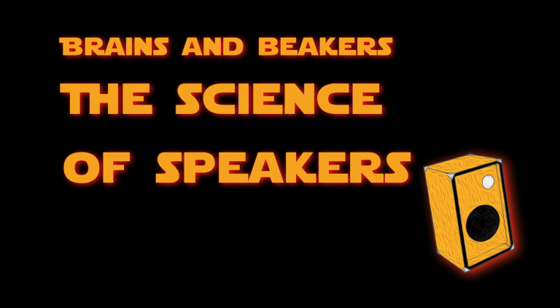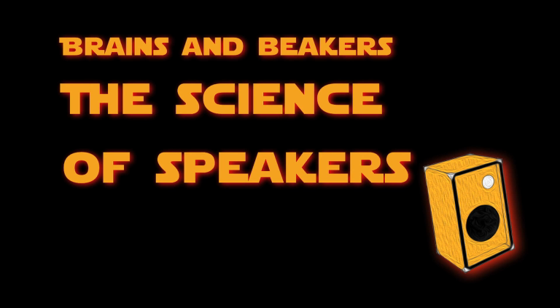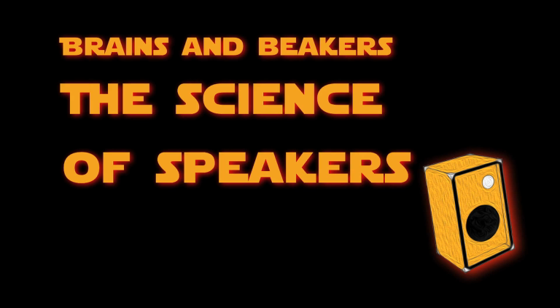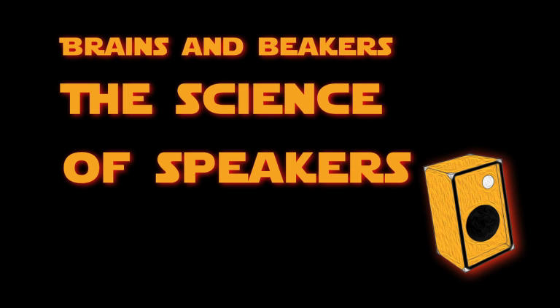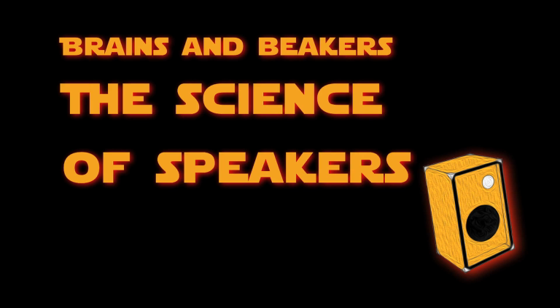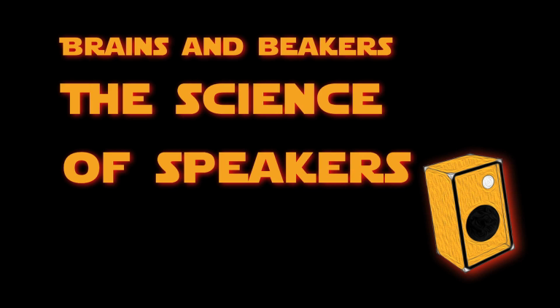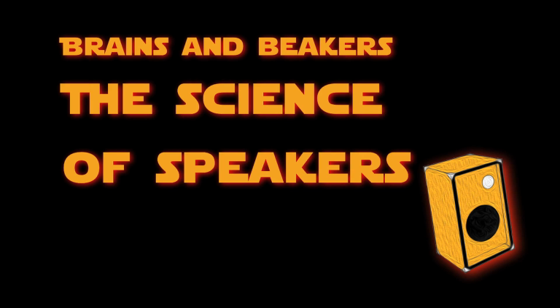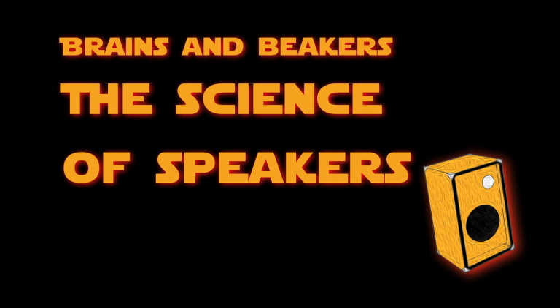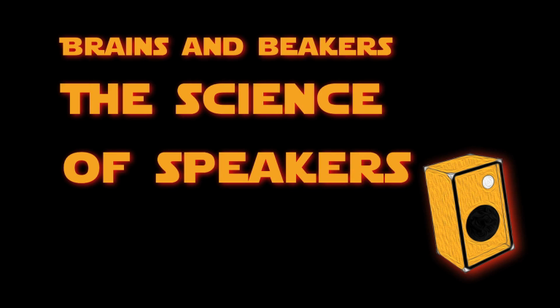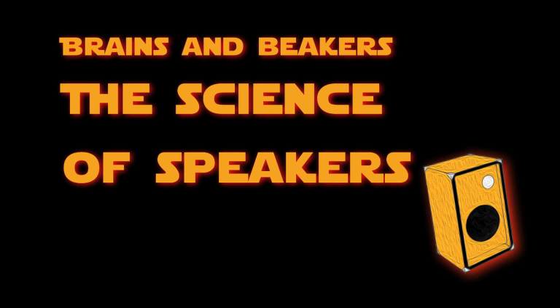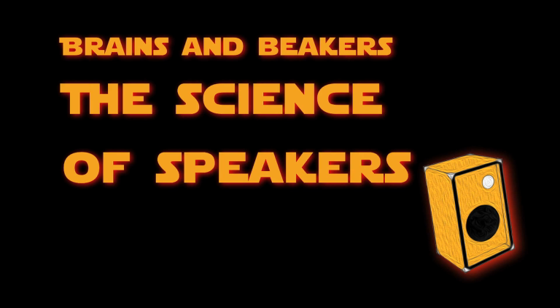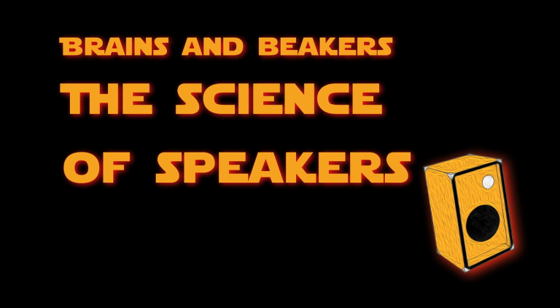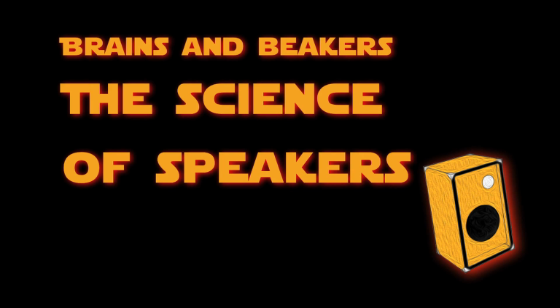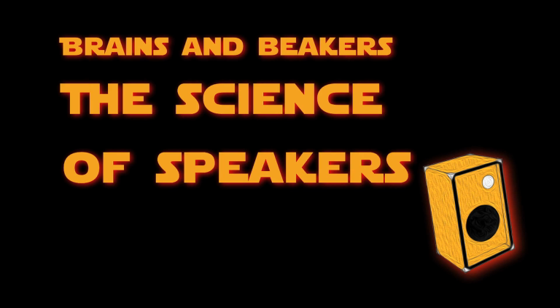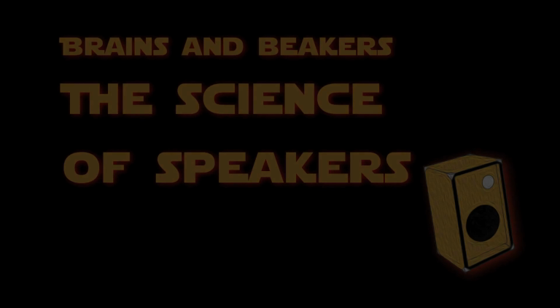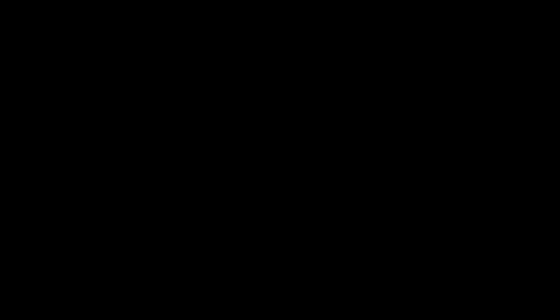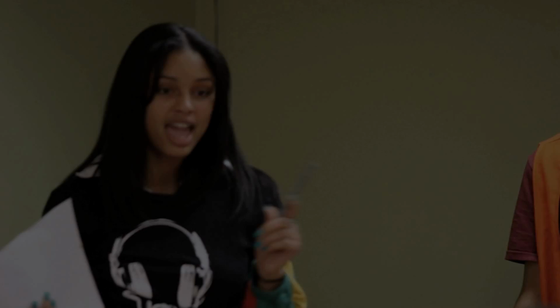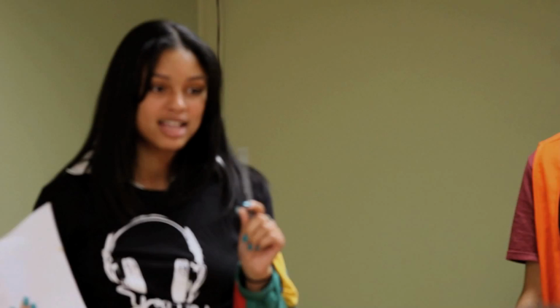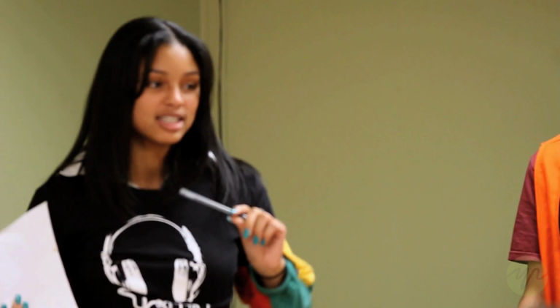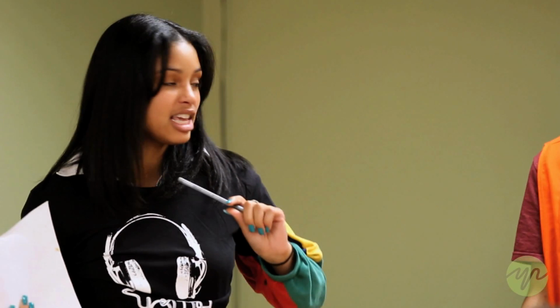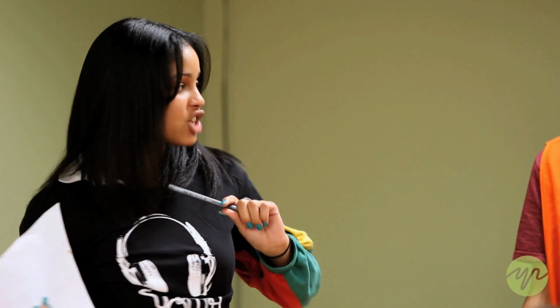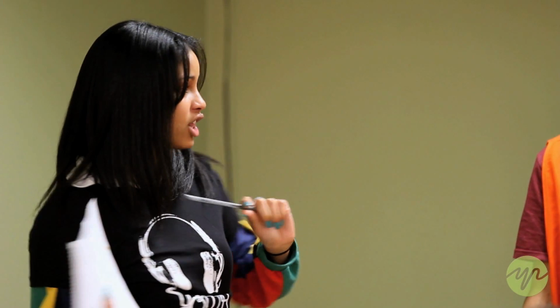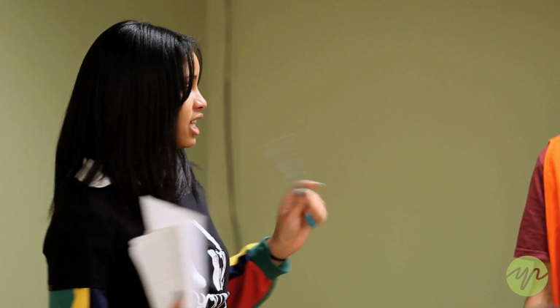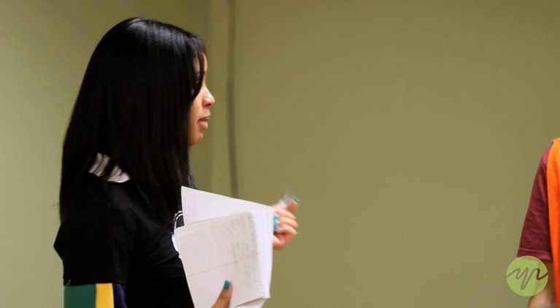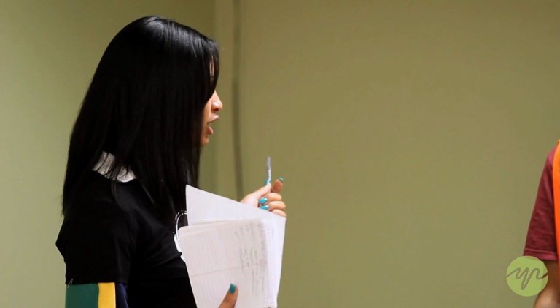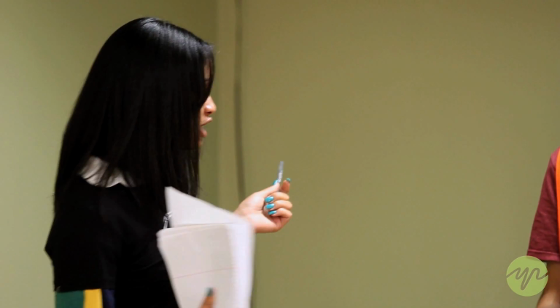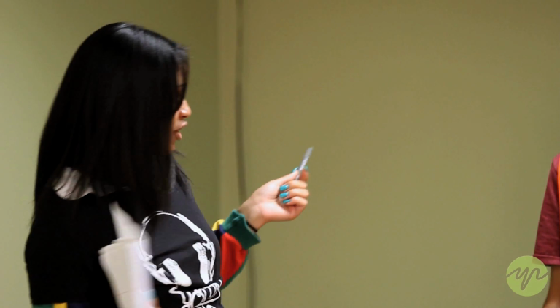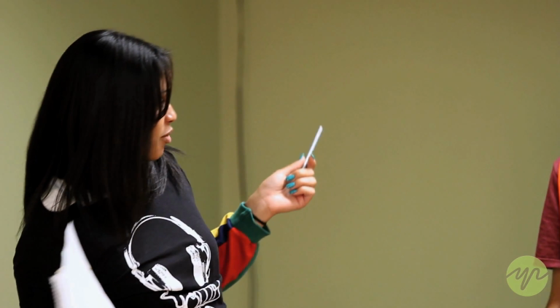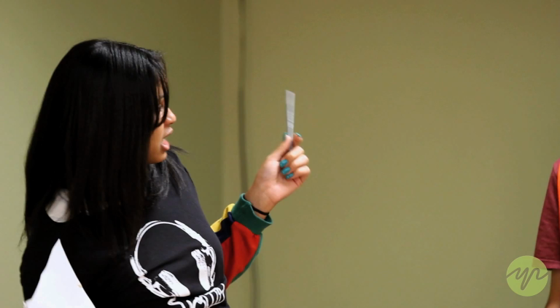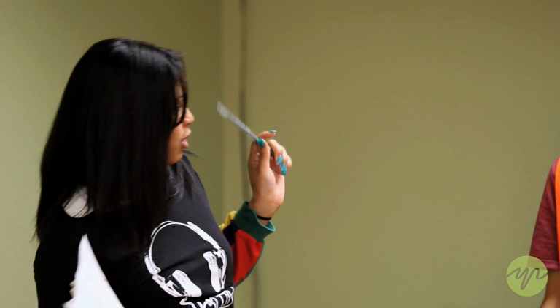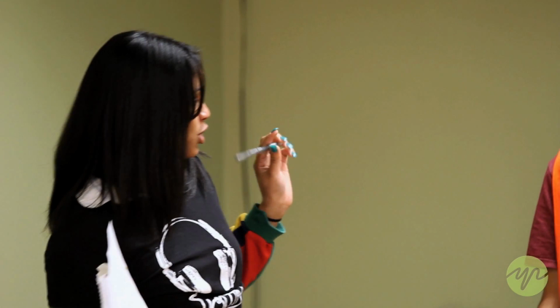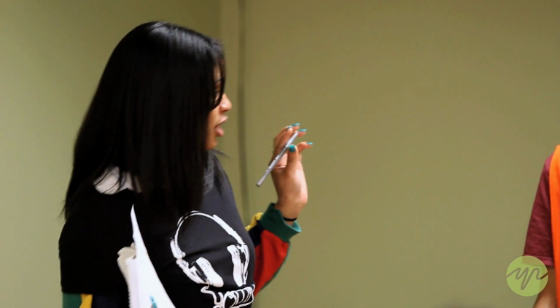Today's Brains and Beakers is on how to make your own speakers, and these are the explainers from the Exploratorium.